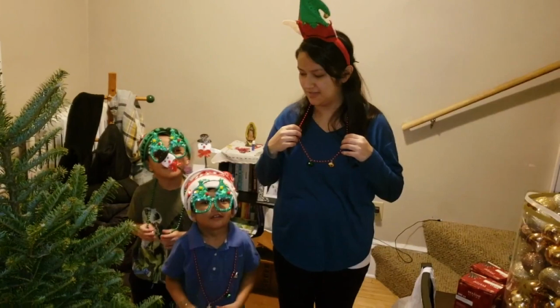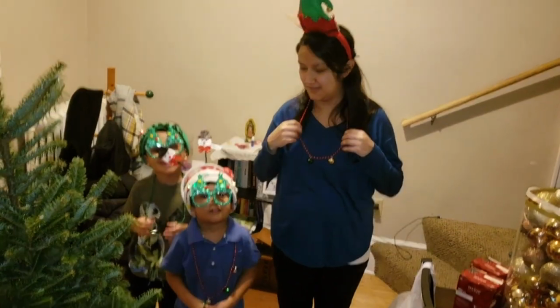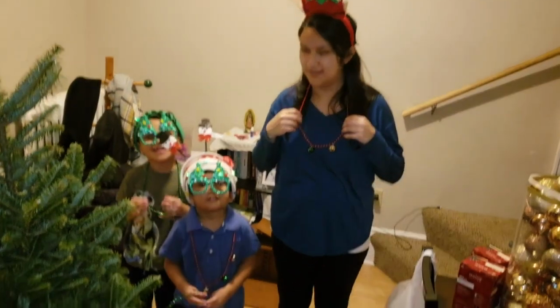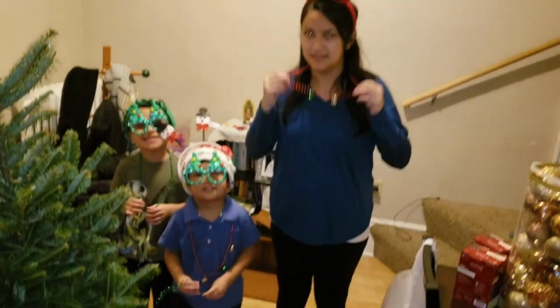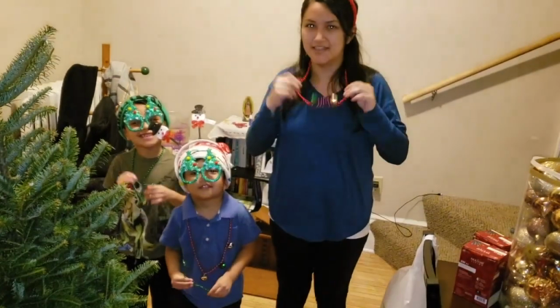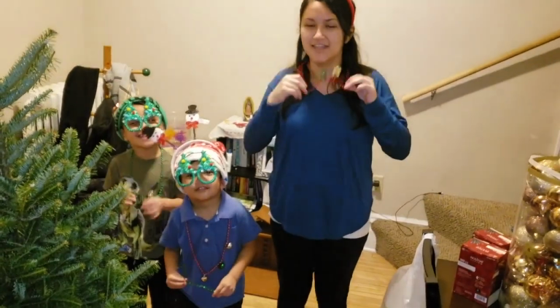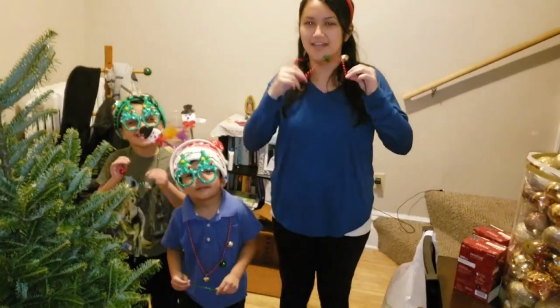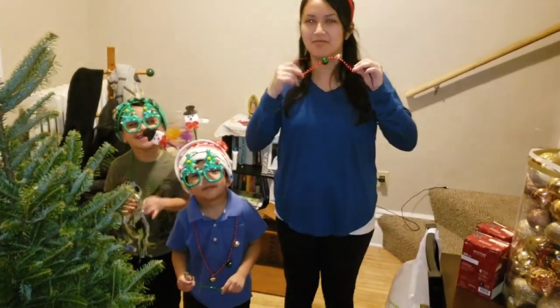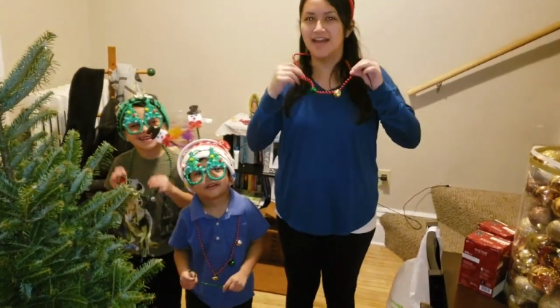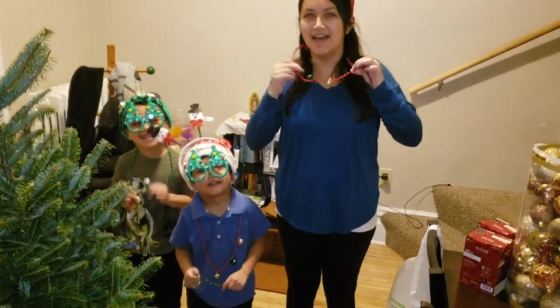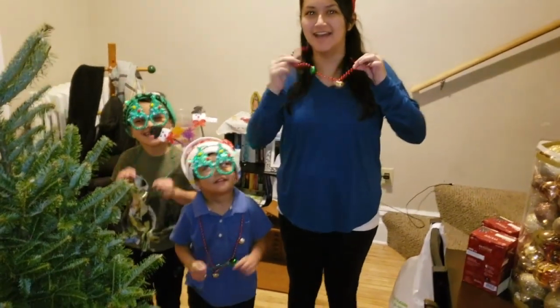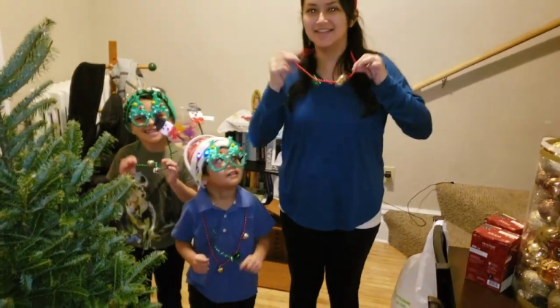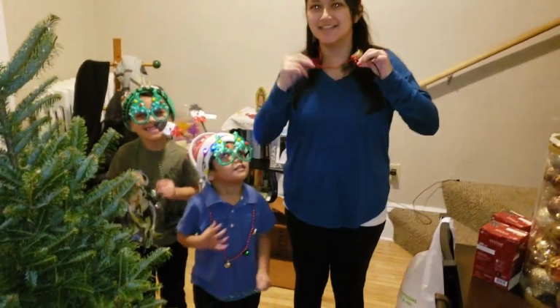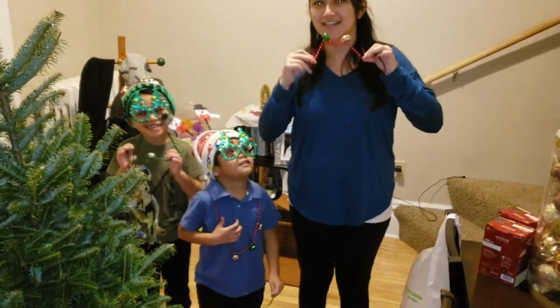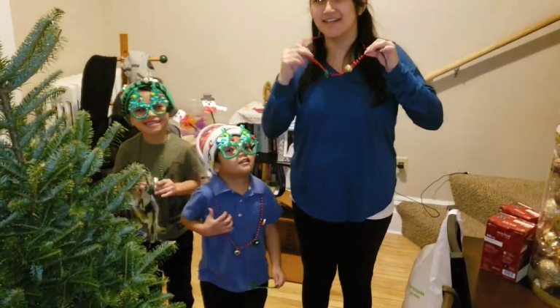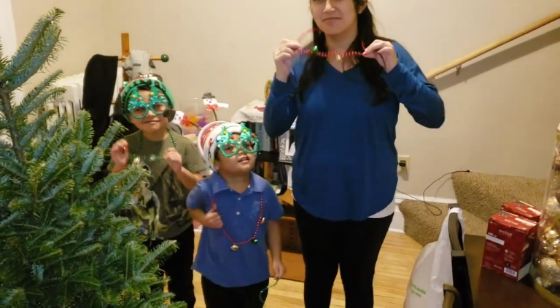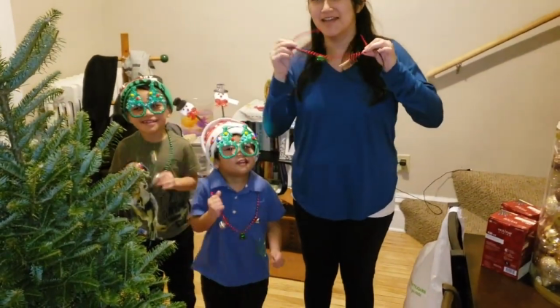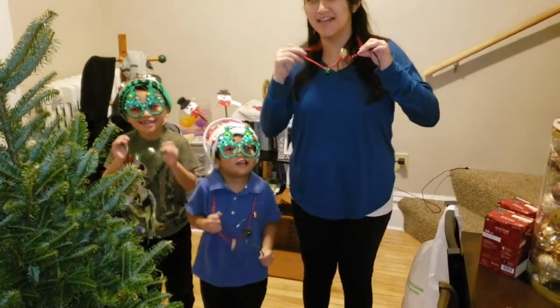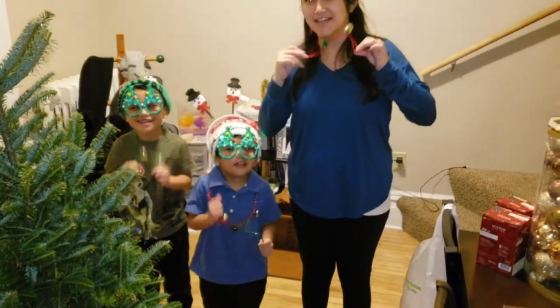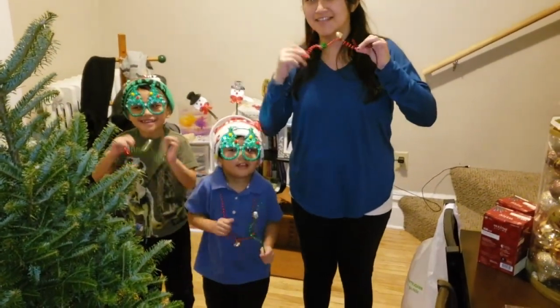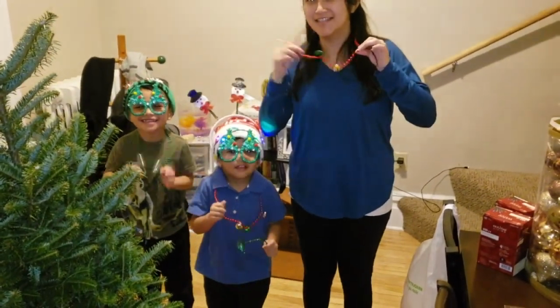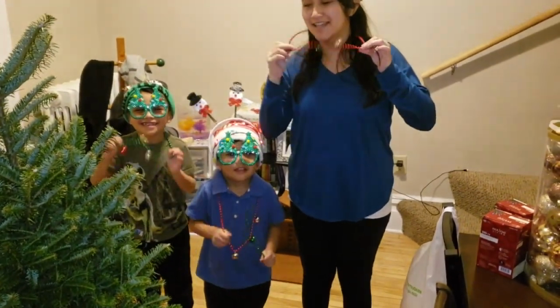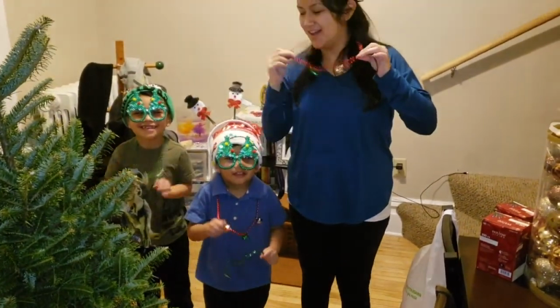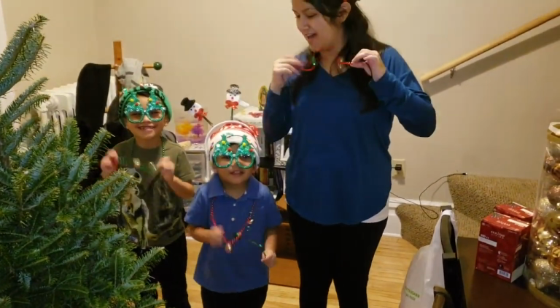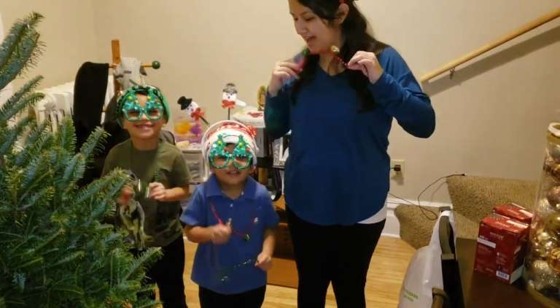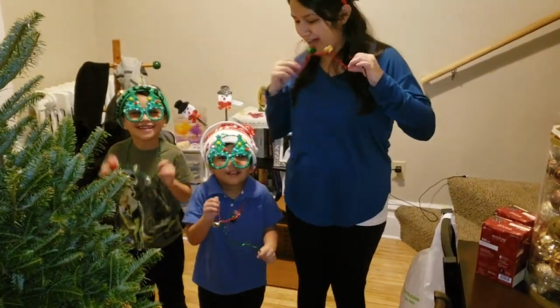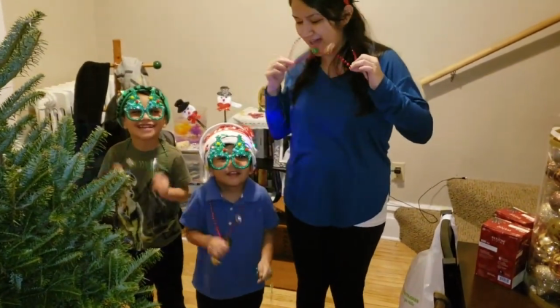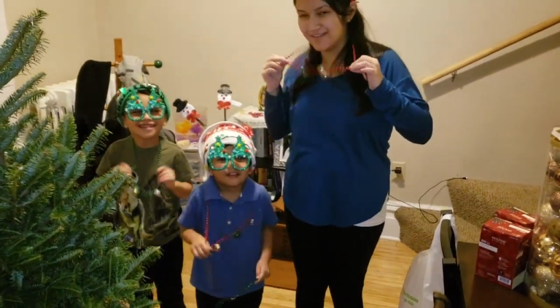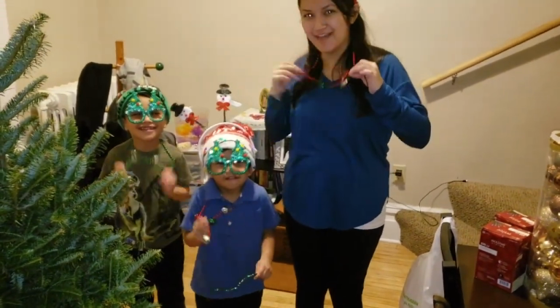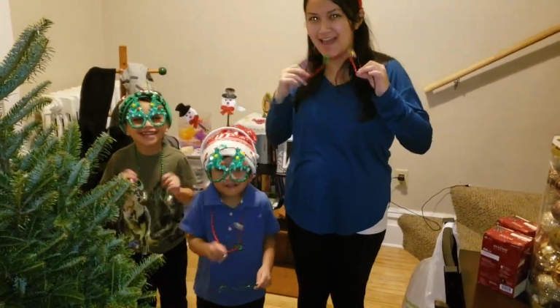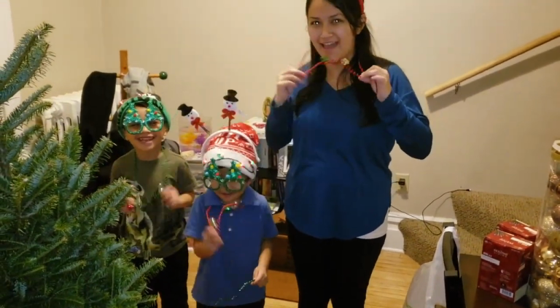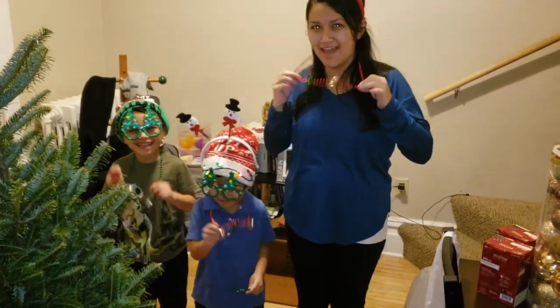Bound, you go, bound, you go, bound, you go, all over here!